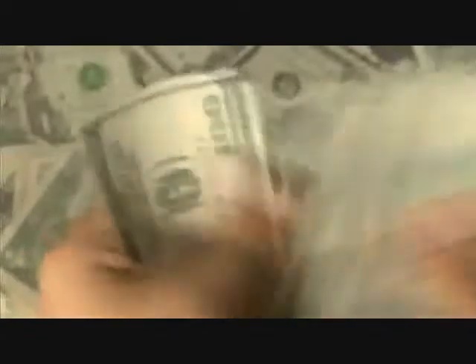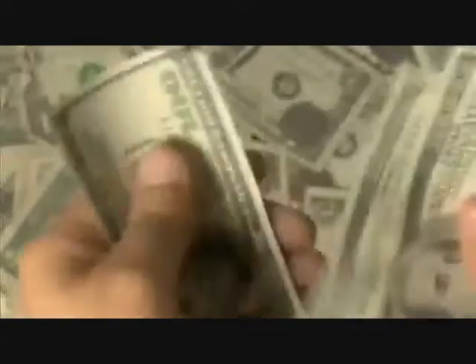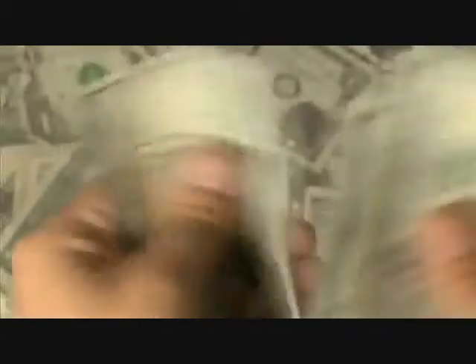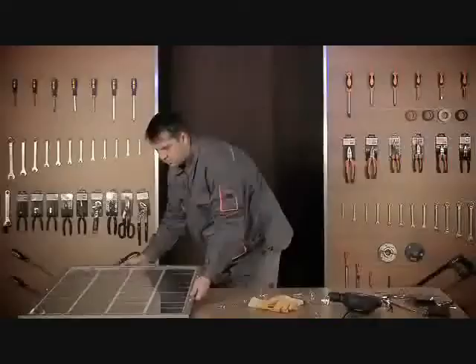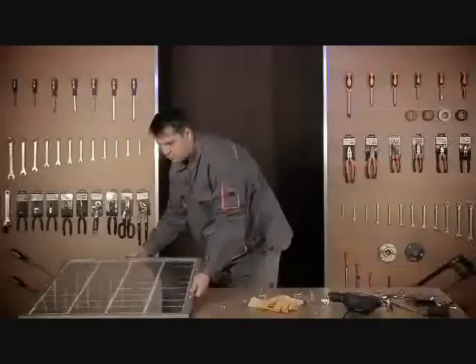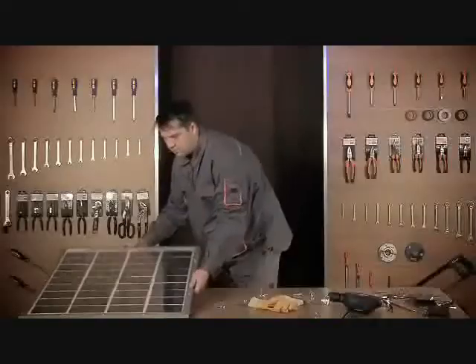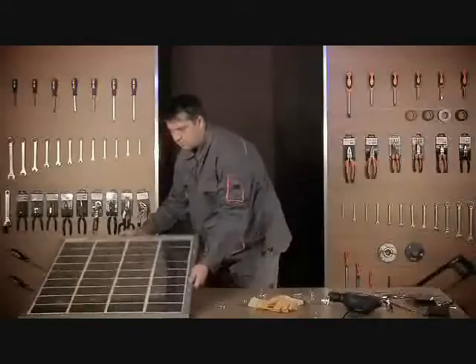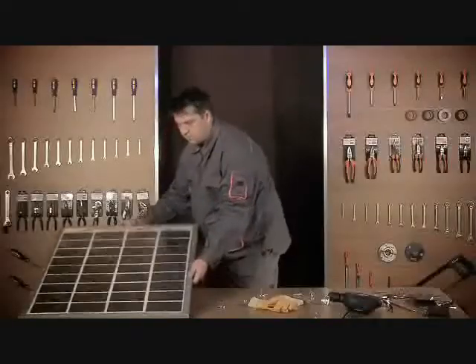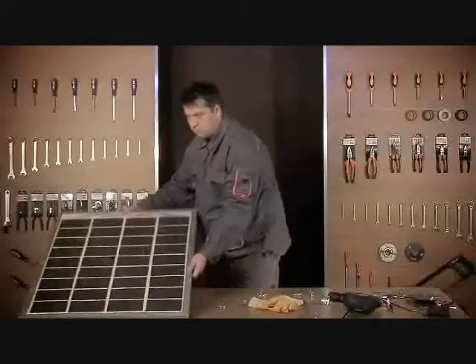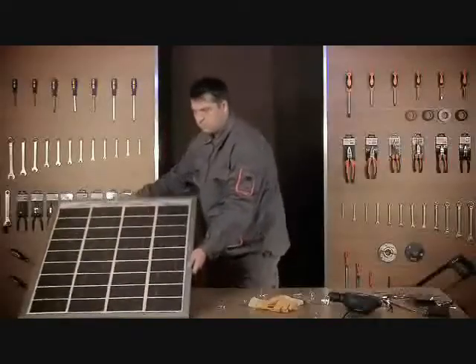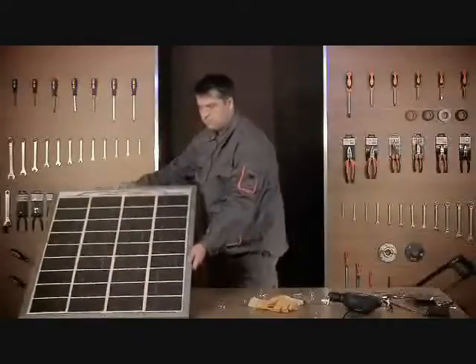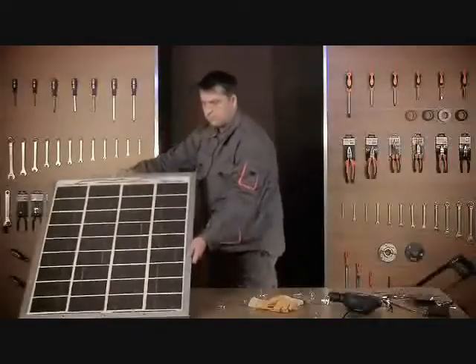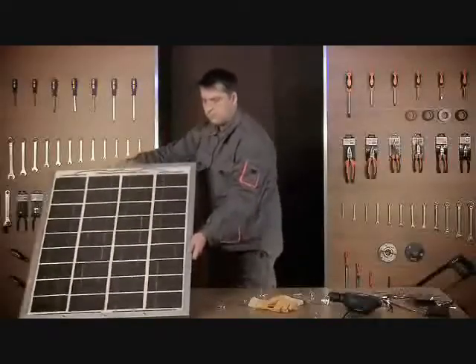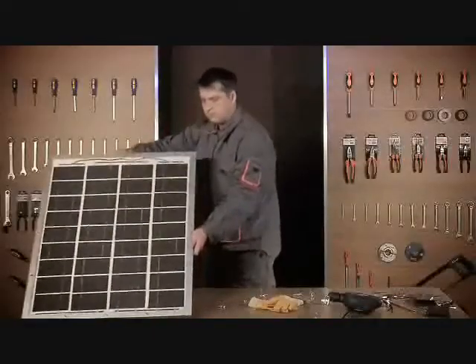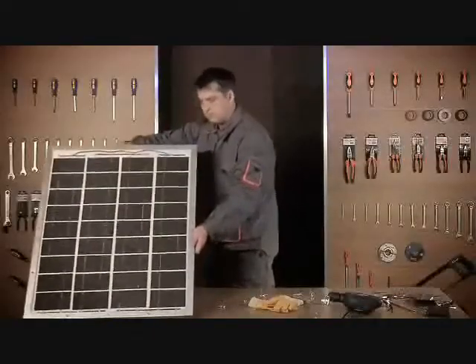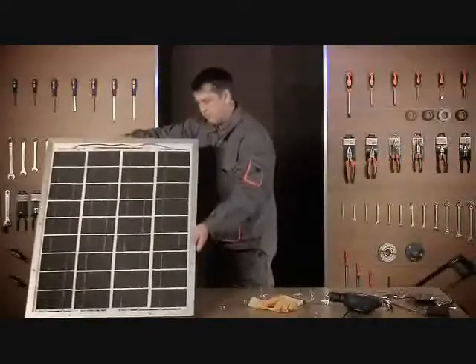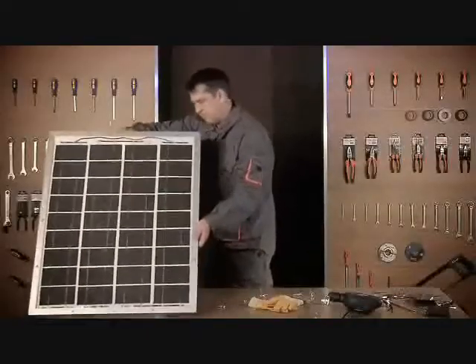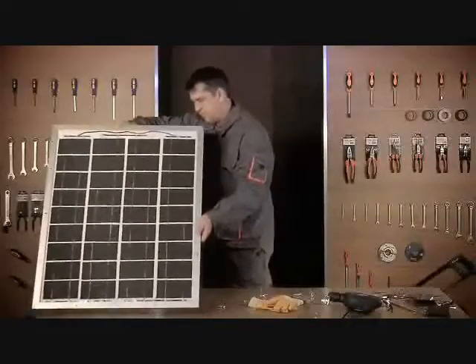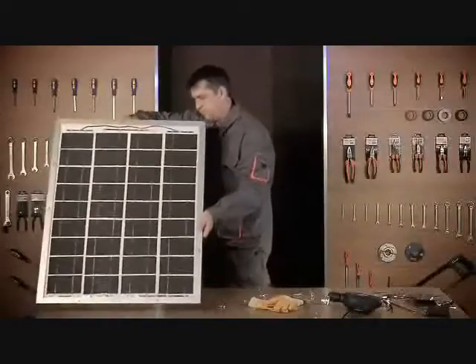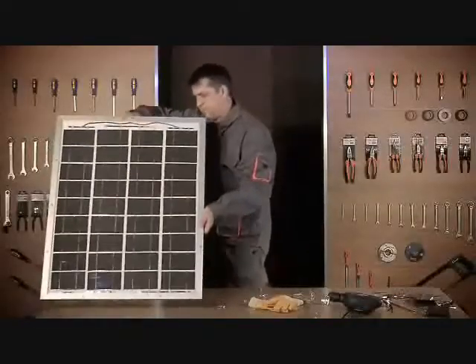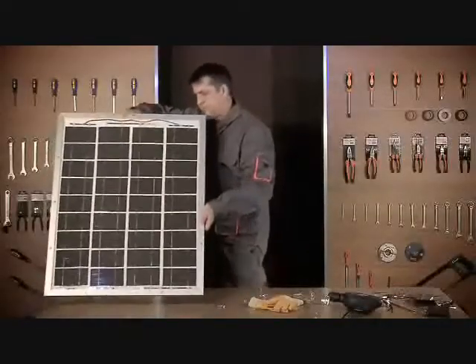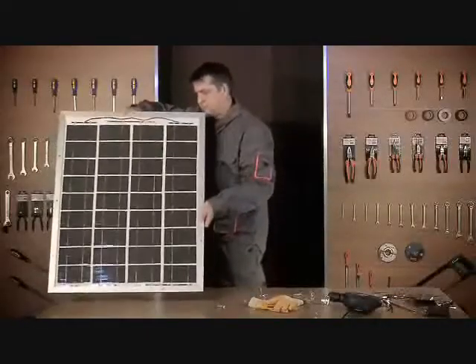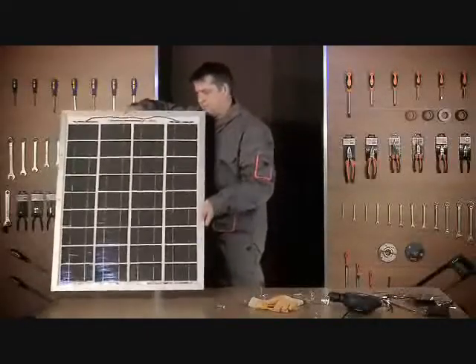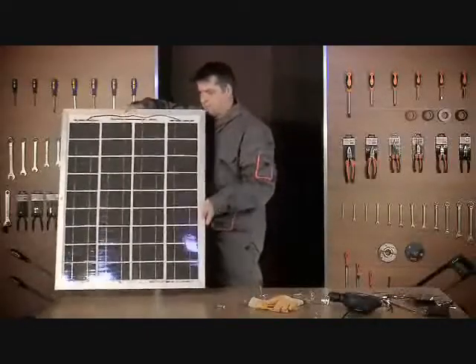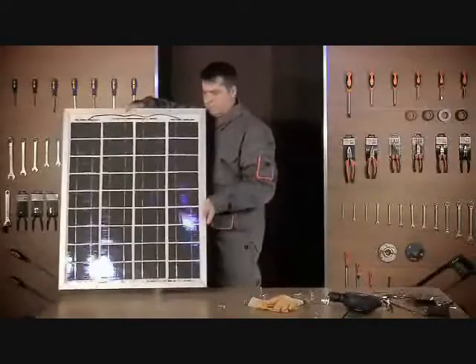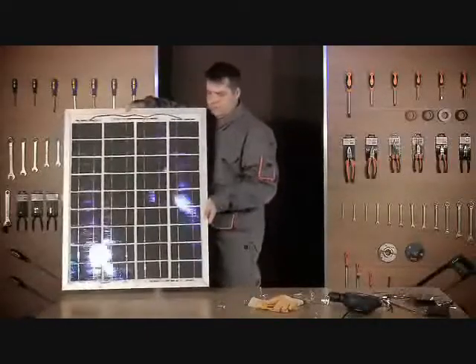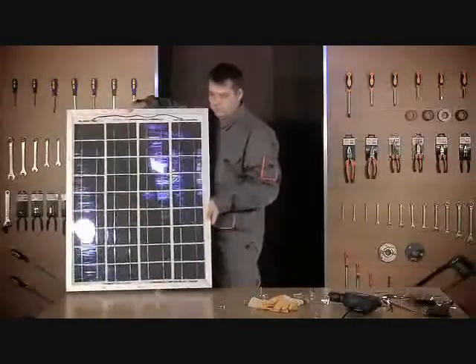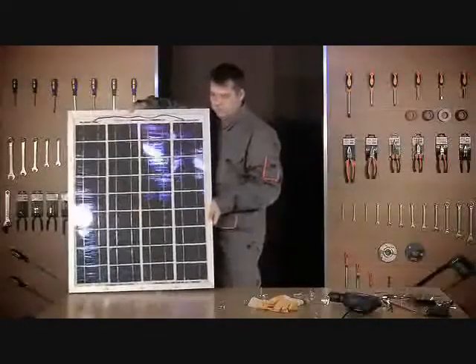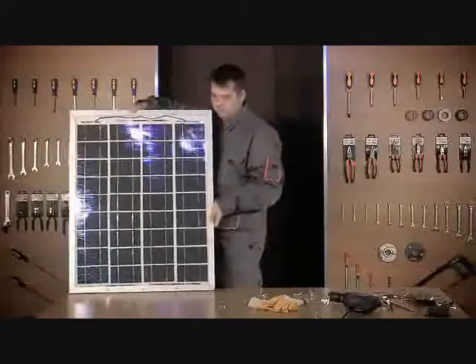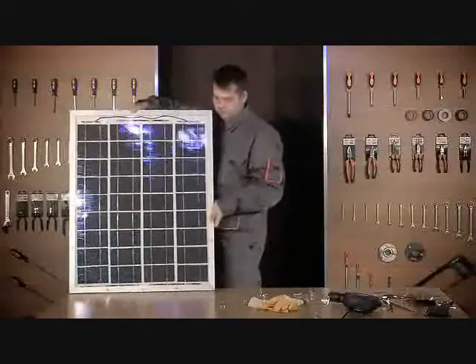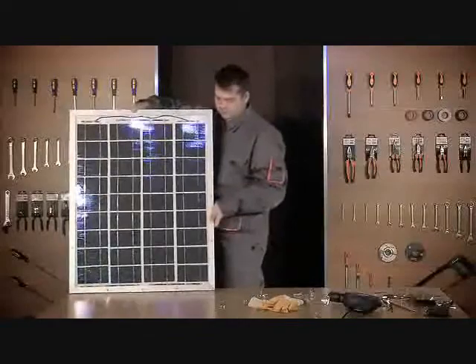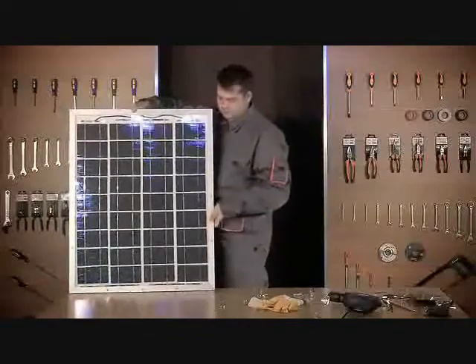But with proper knowledge, you can build your own quality solar panel, like this one, for under $200.